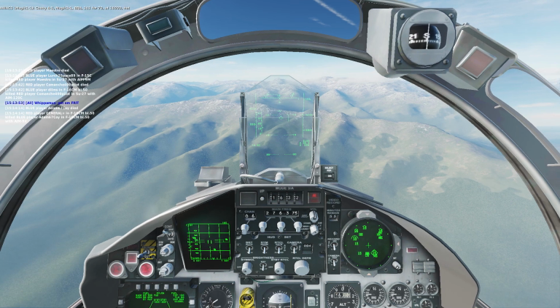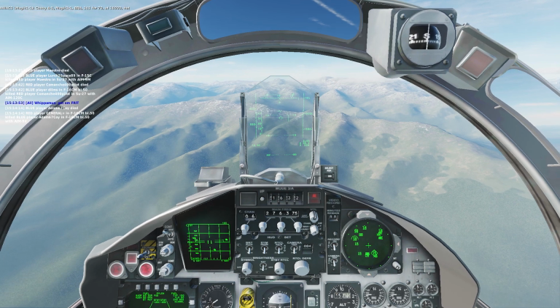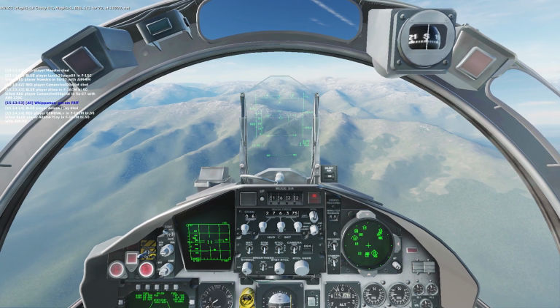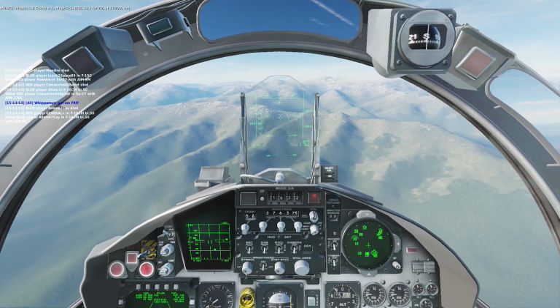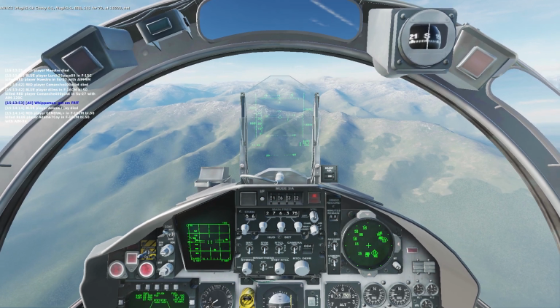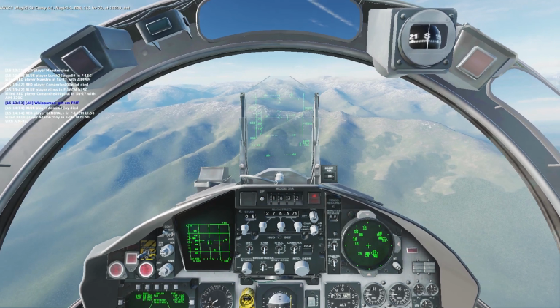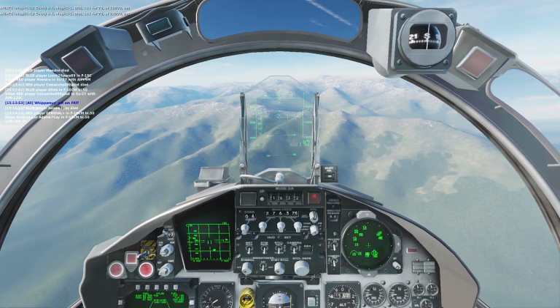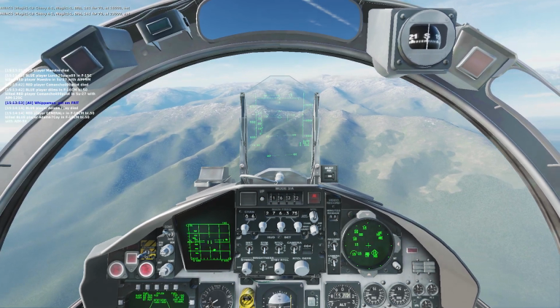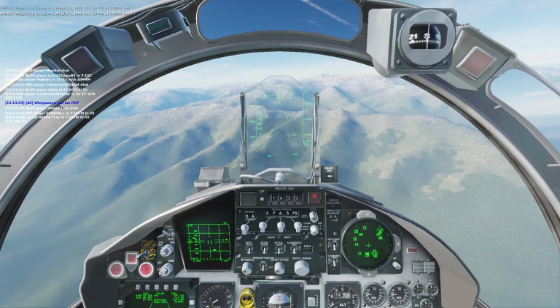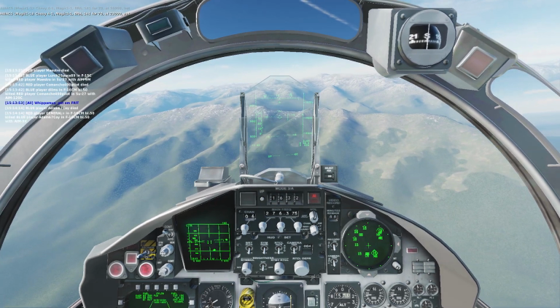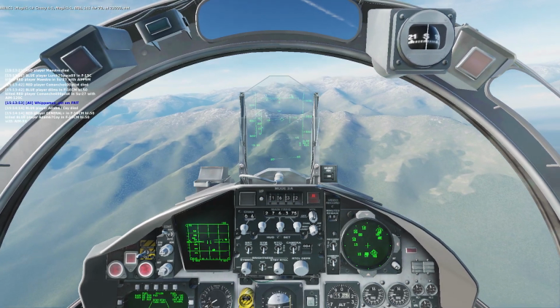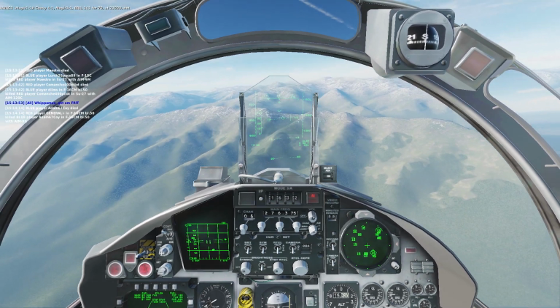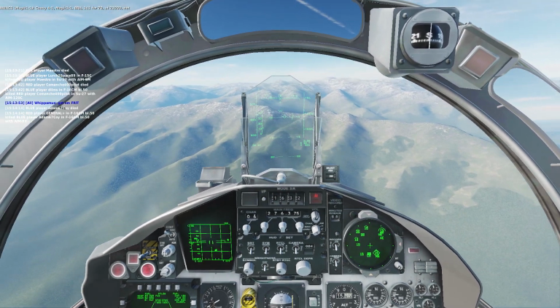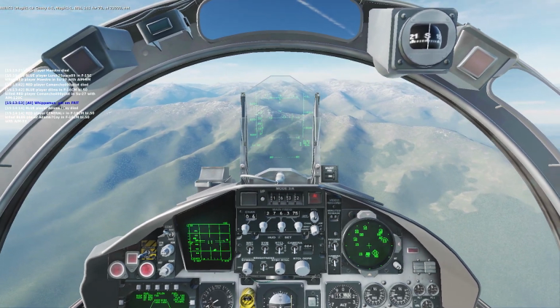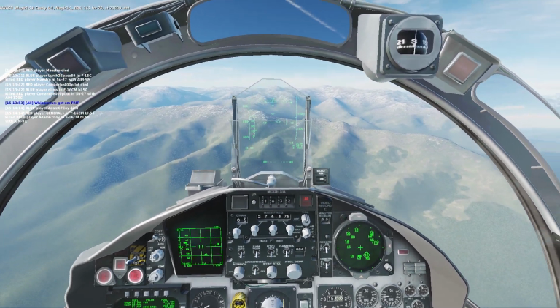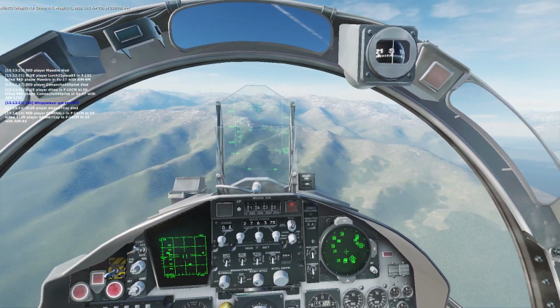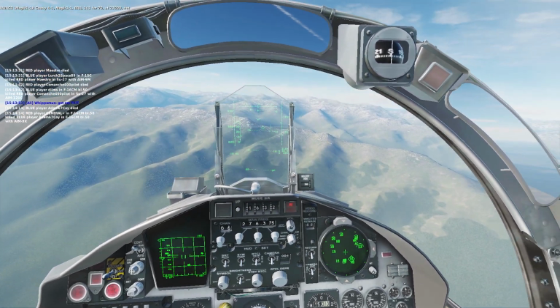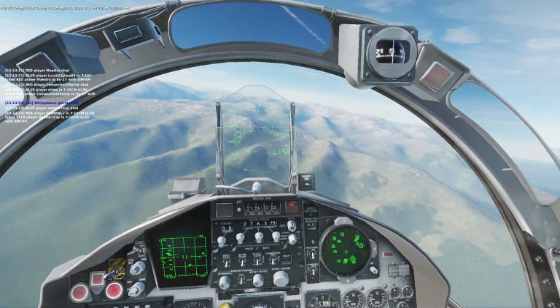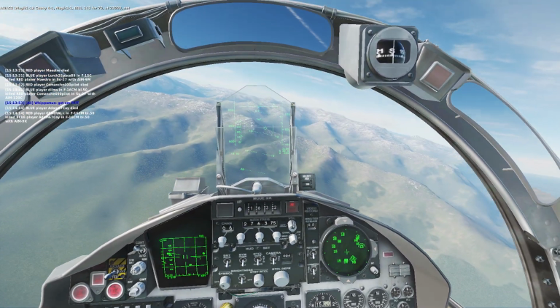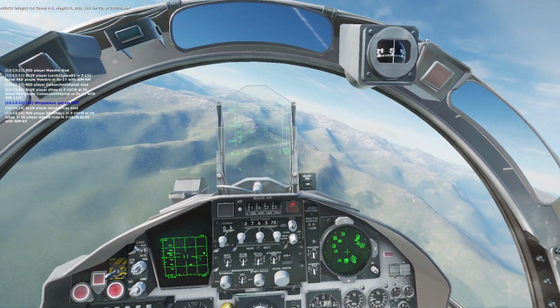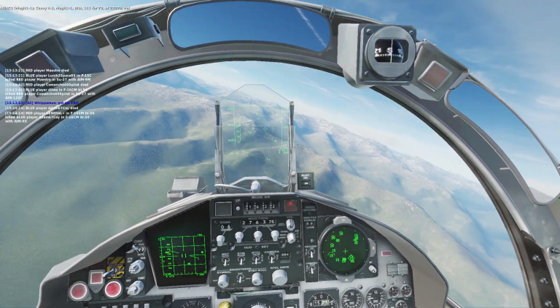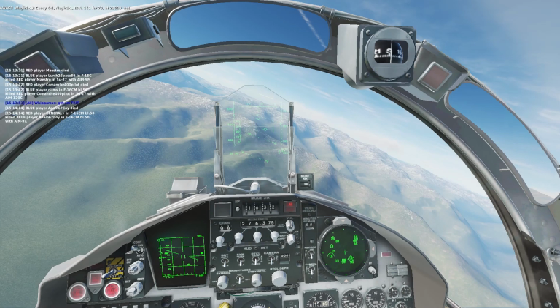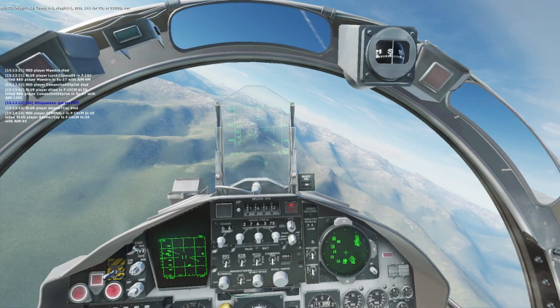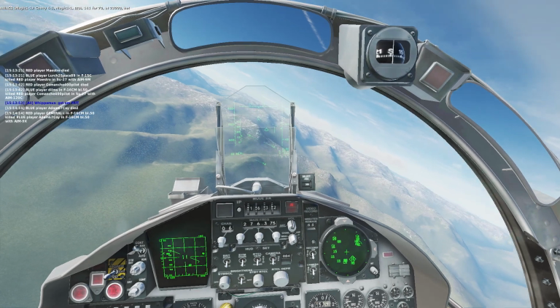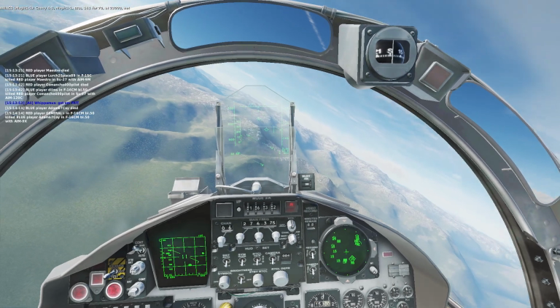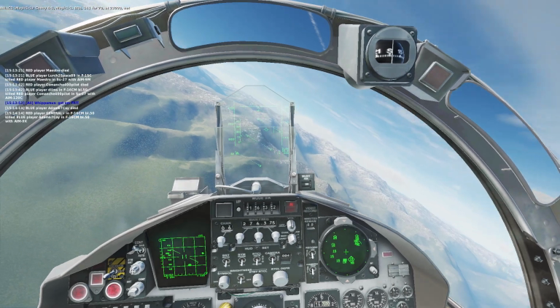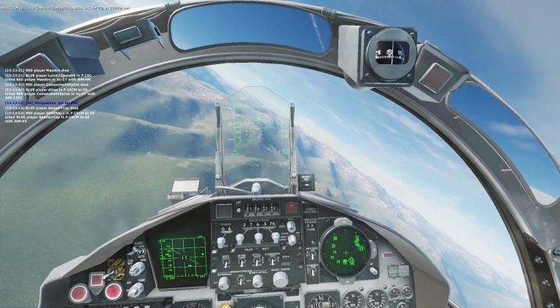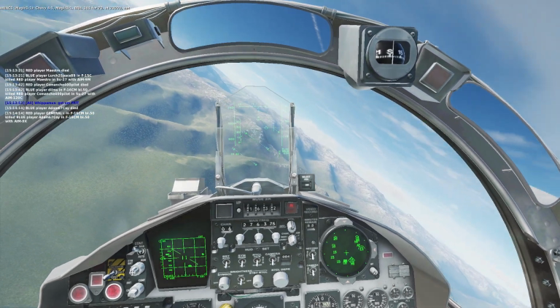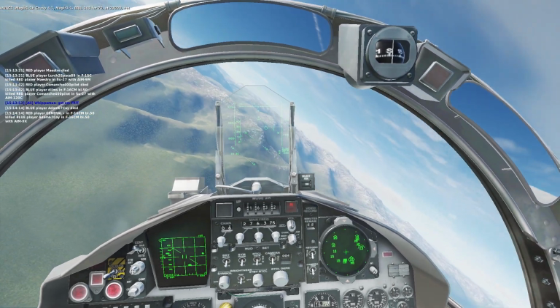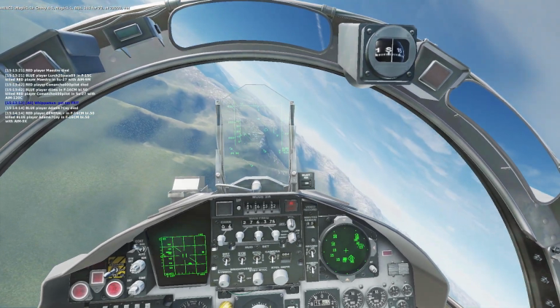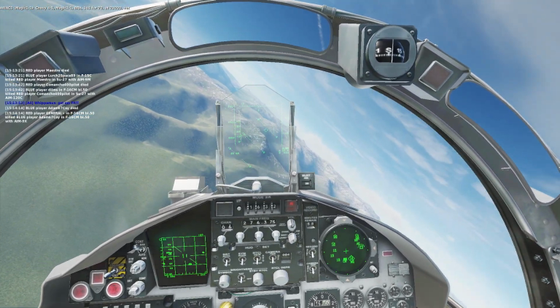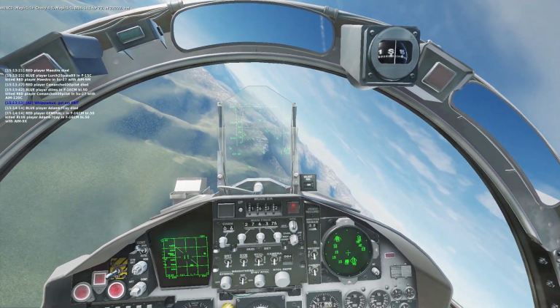Chevy 4-1, Magic 1-1, Bra 154-4100, that's 43,000, cut.